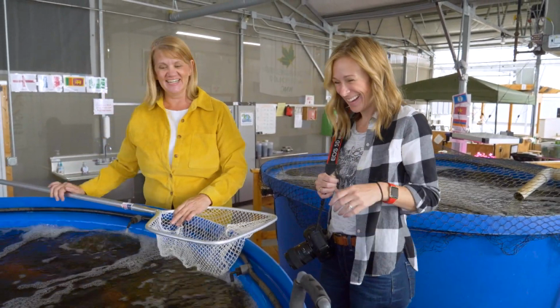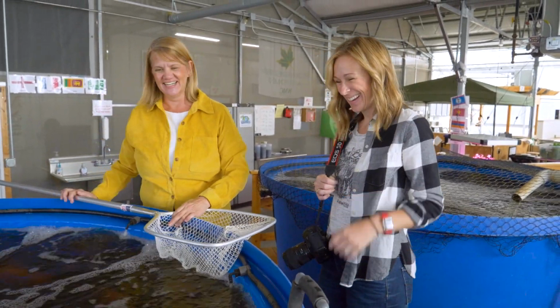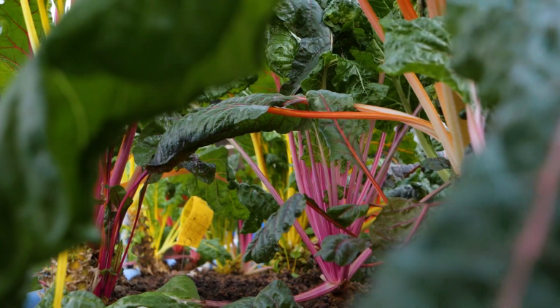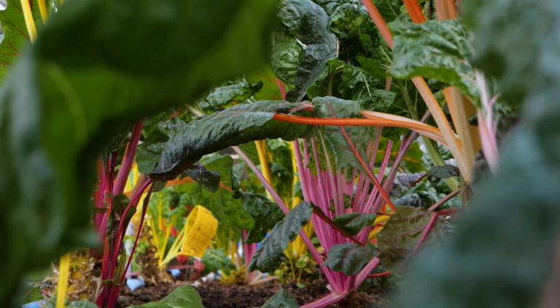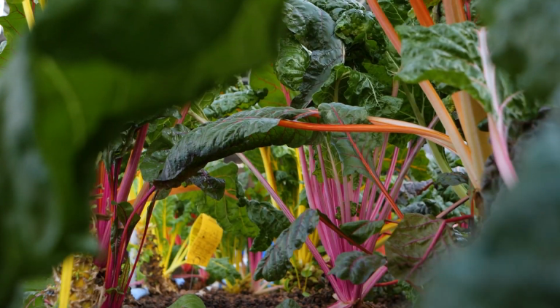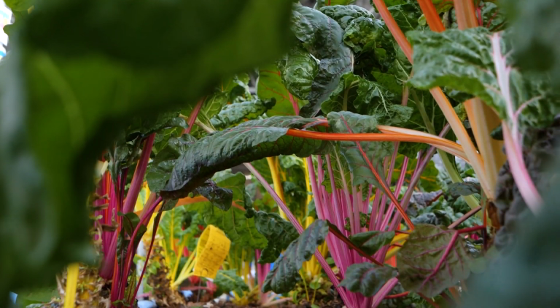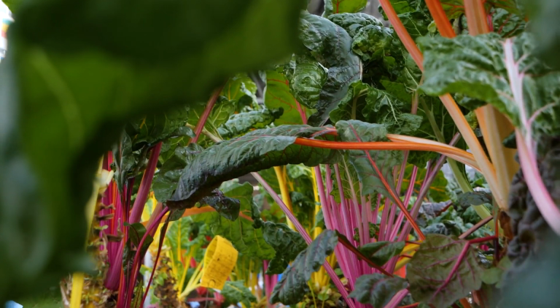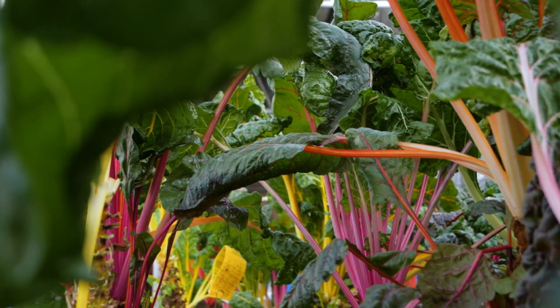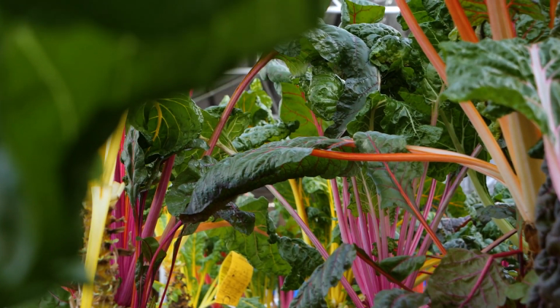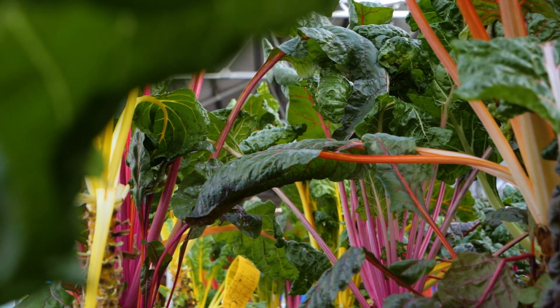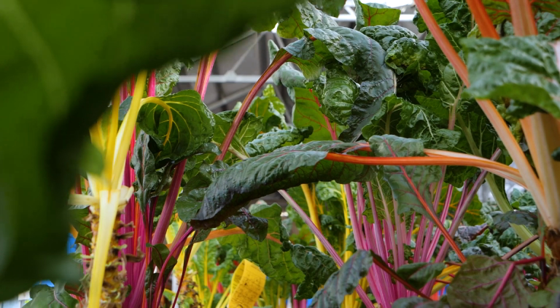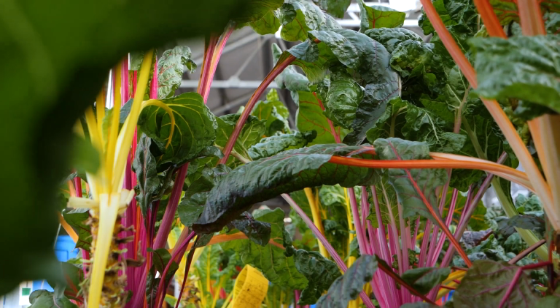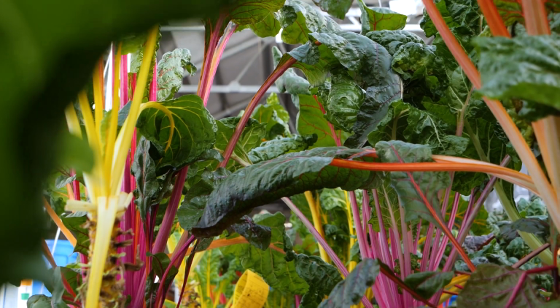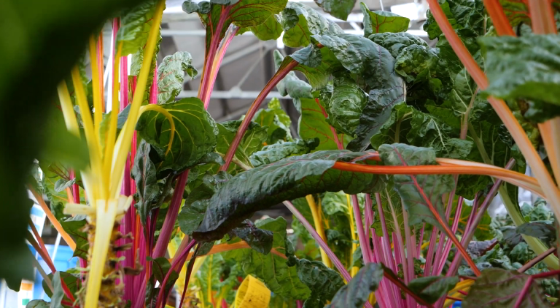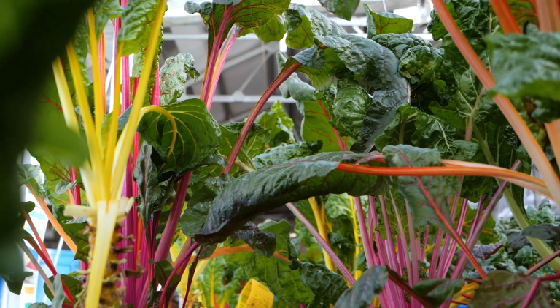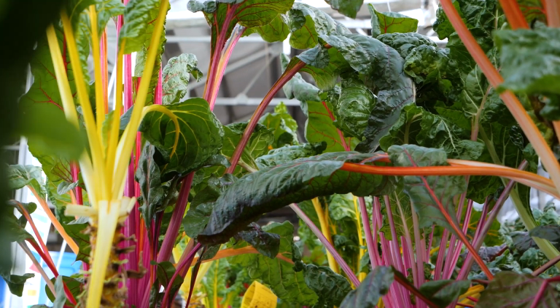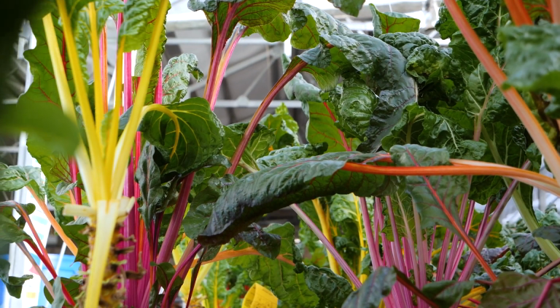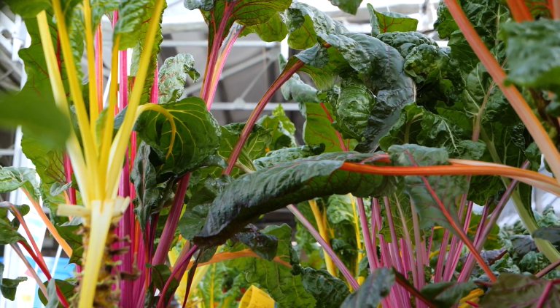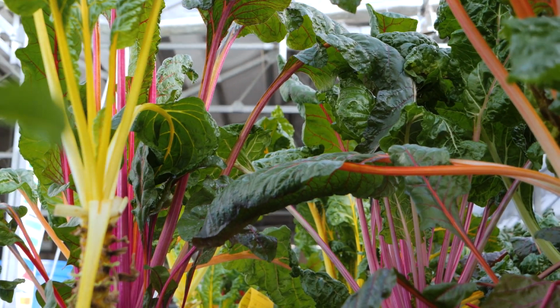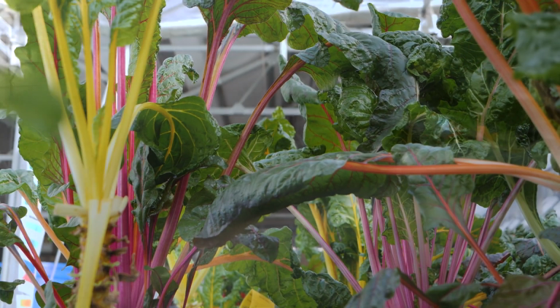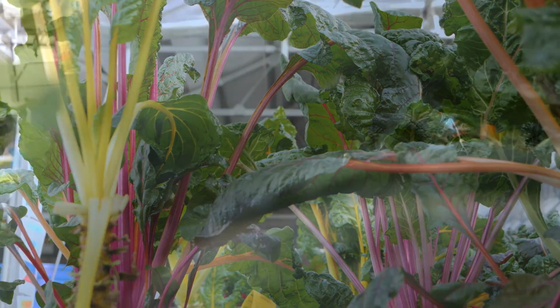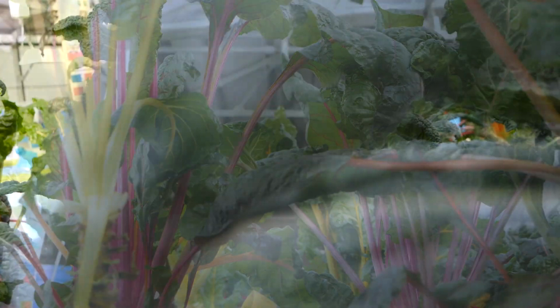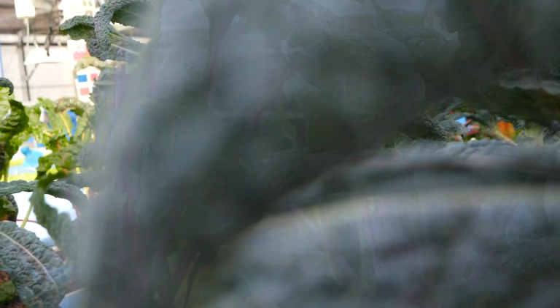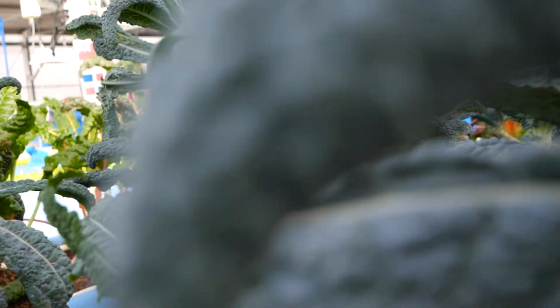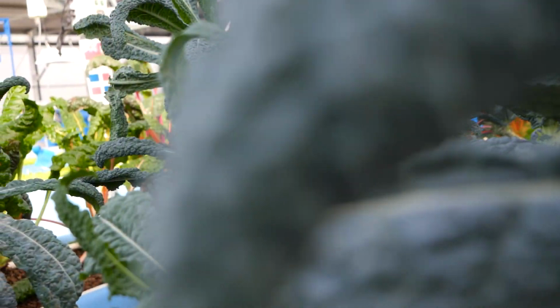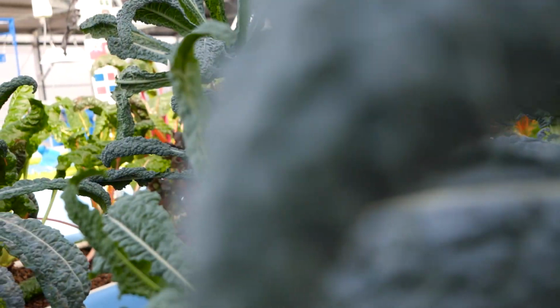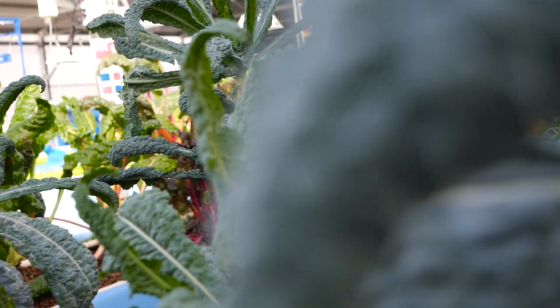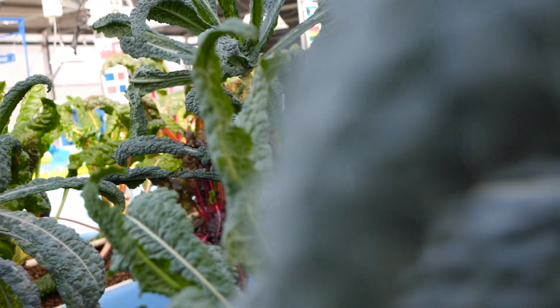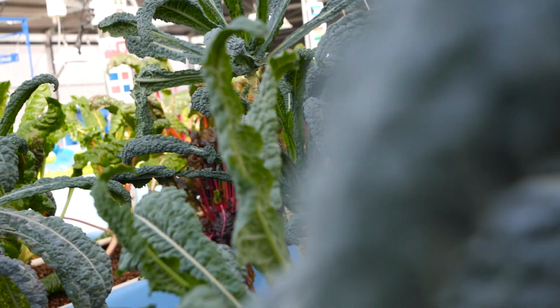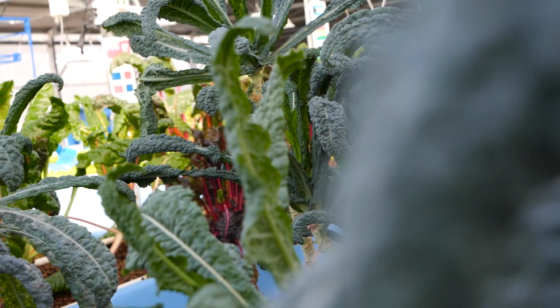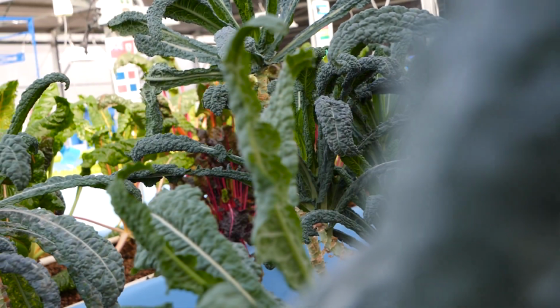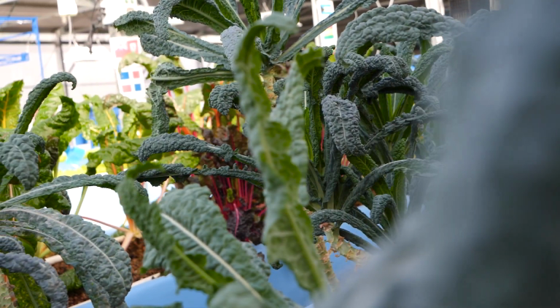There are fresh vegetables all over this greenhouse. Rebecca explains the process of growing fresh food year-round.